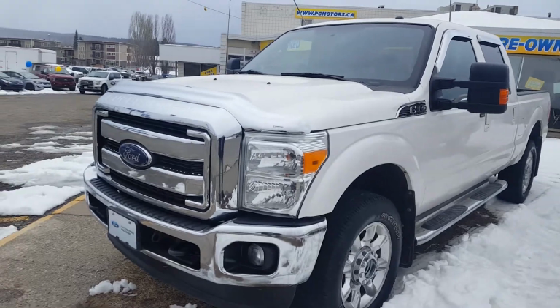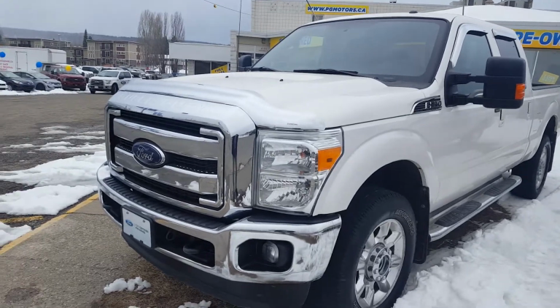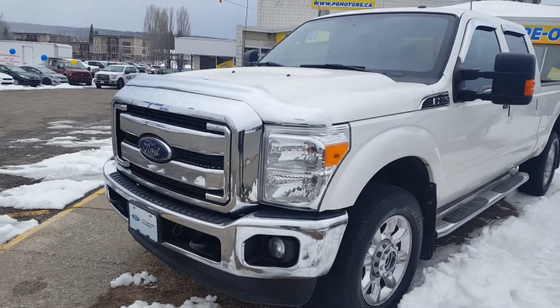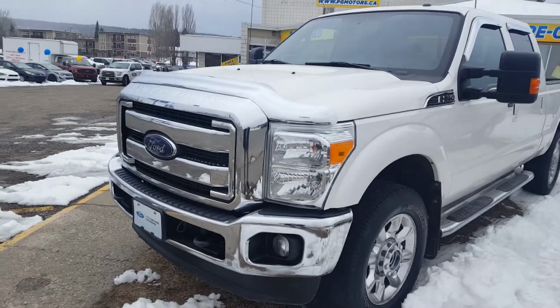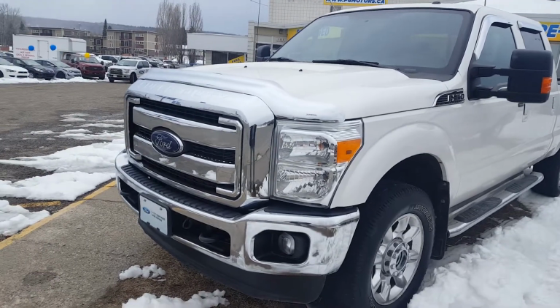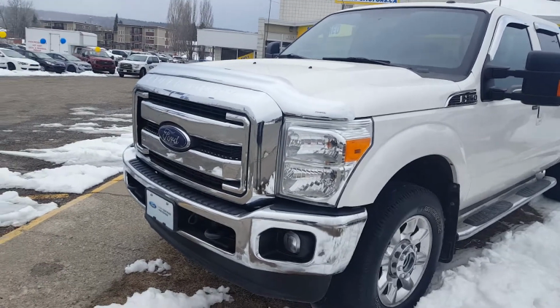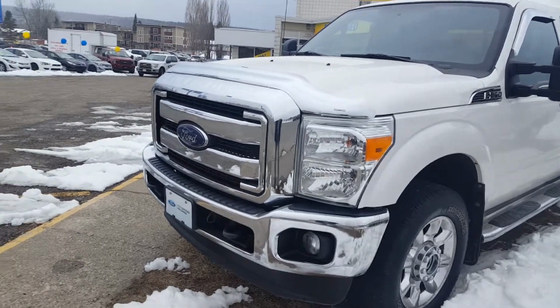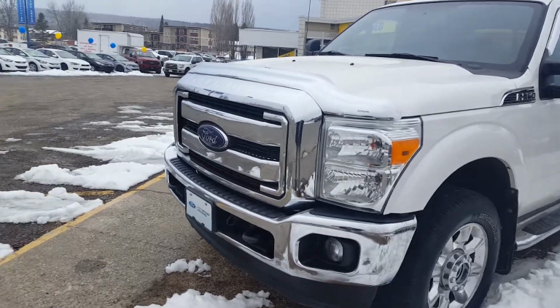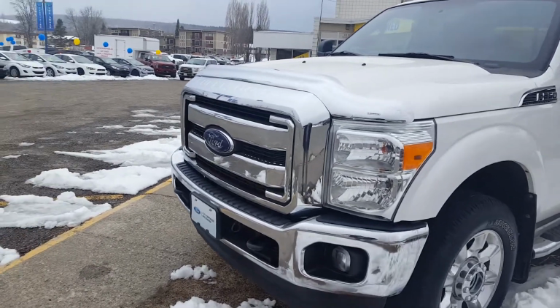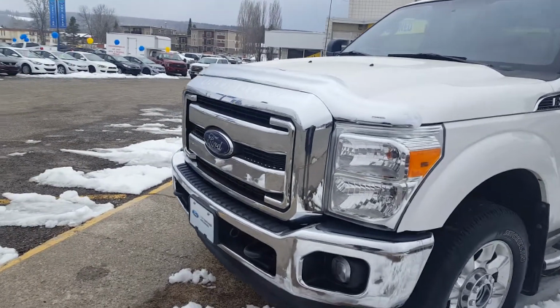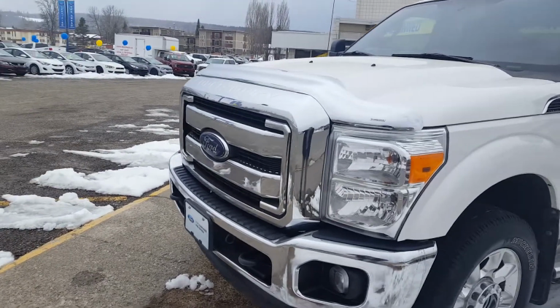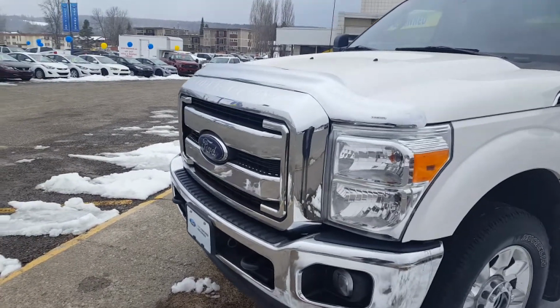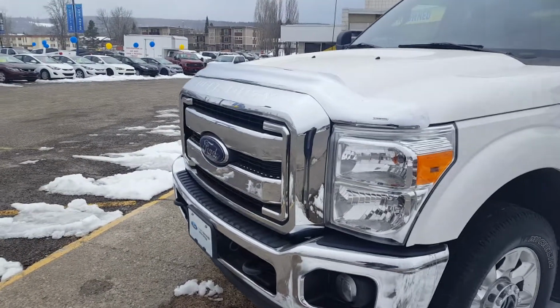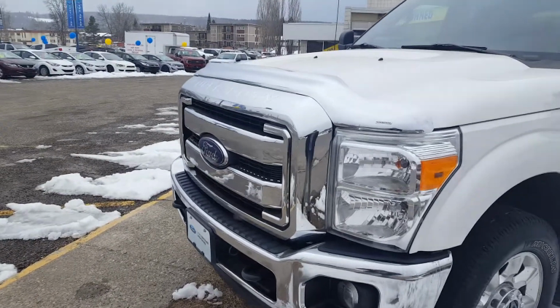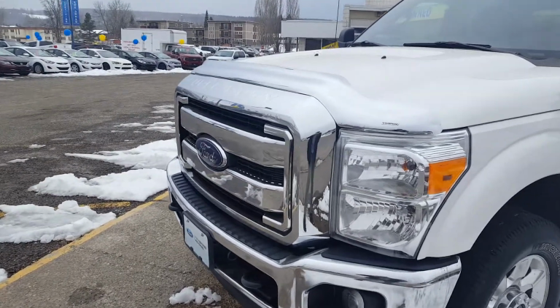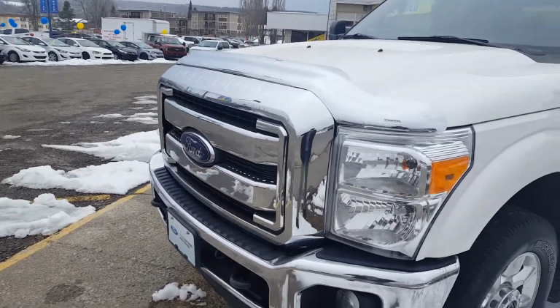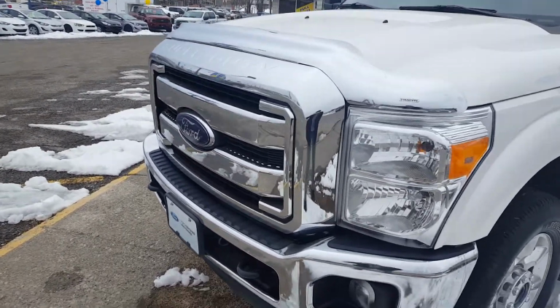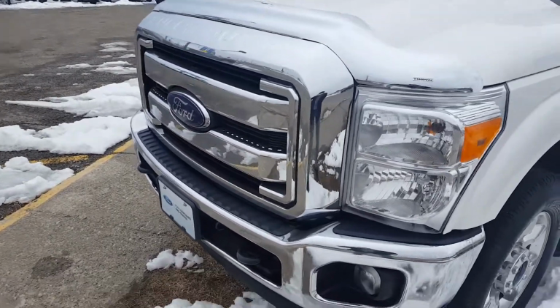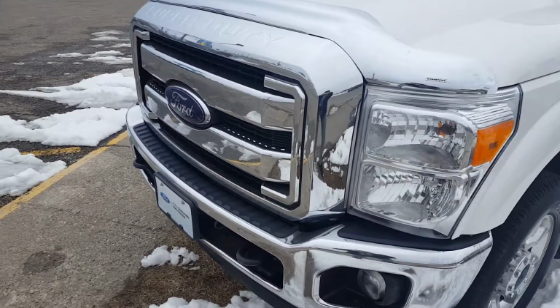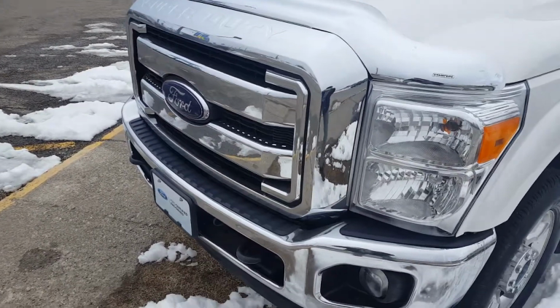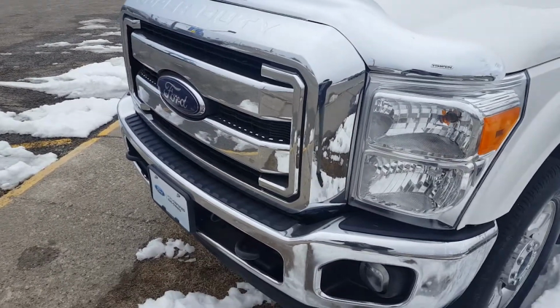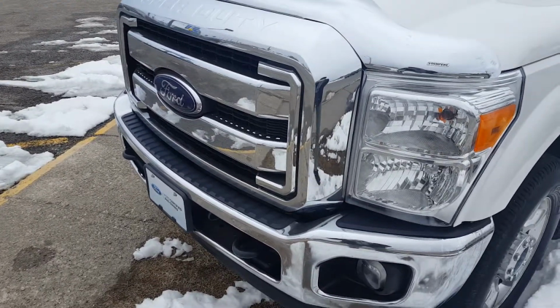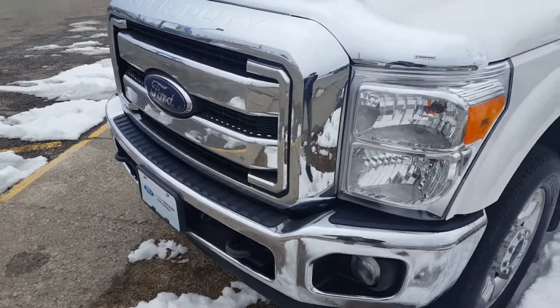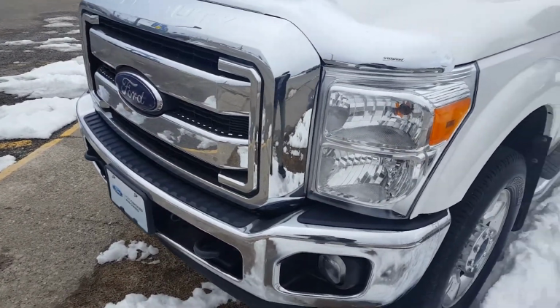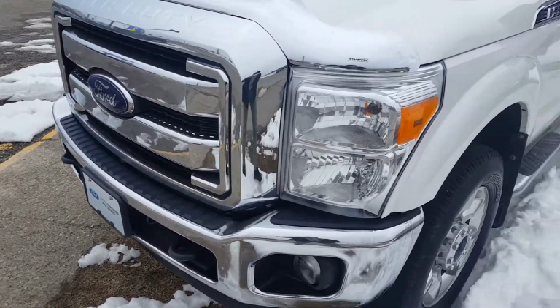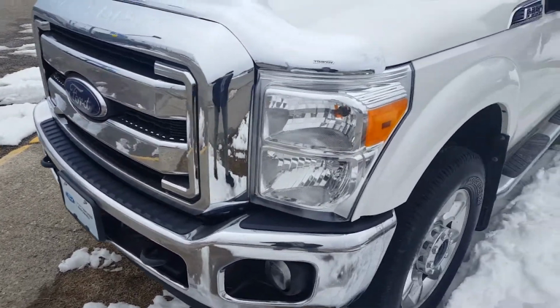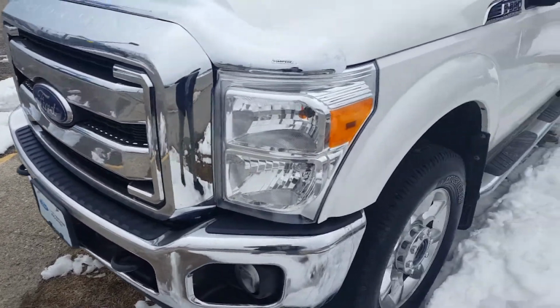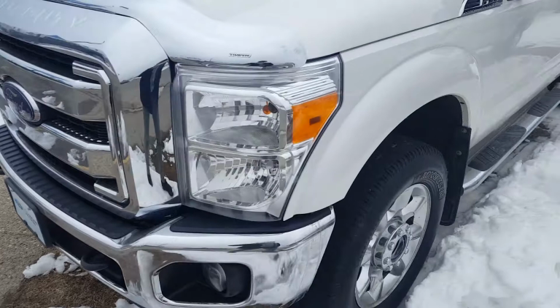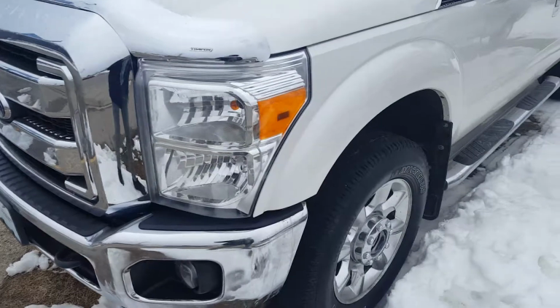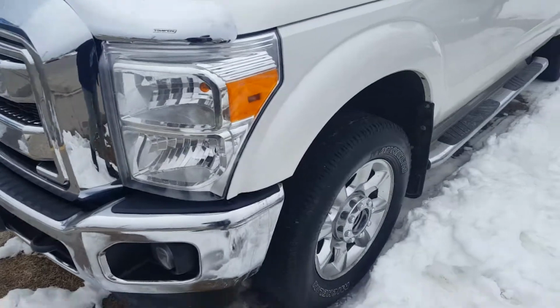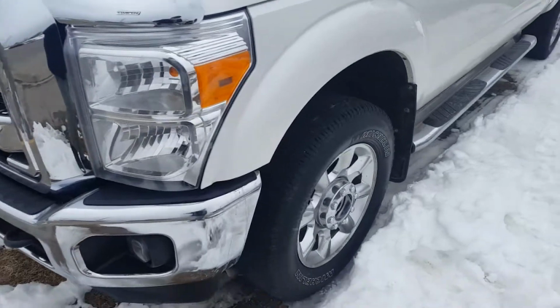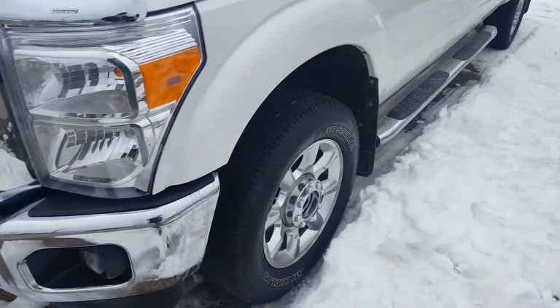As you can see up front, it has its chrome grille, tow hooks, and fog lights. It's in great condition.